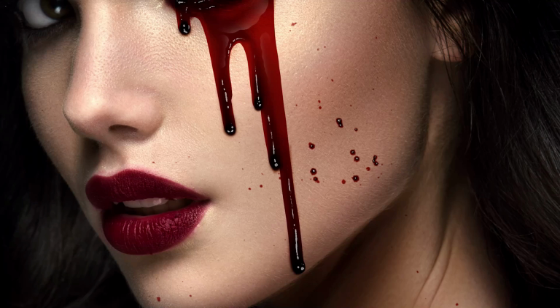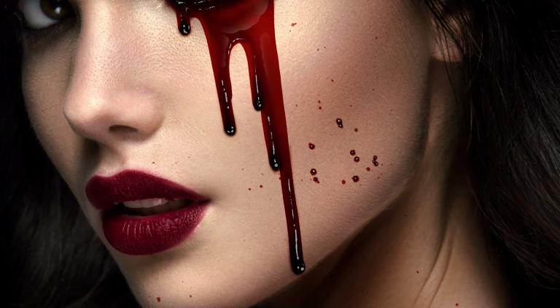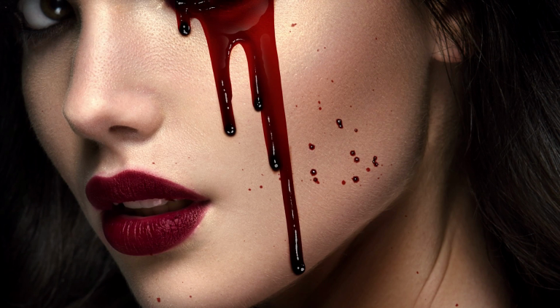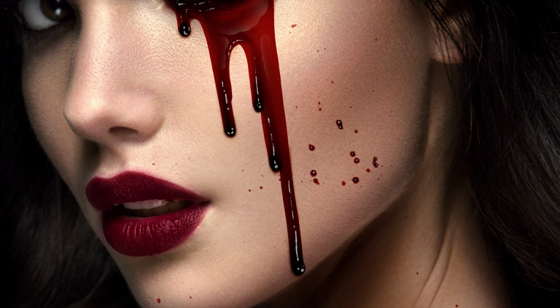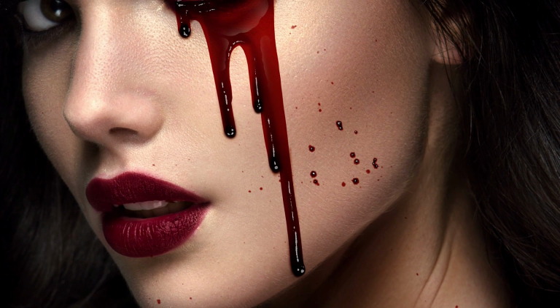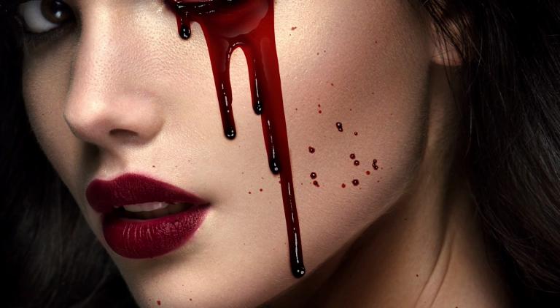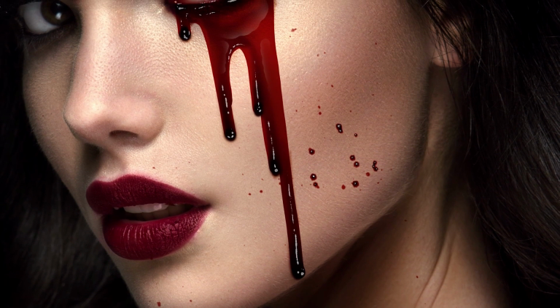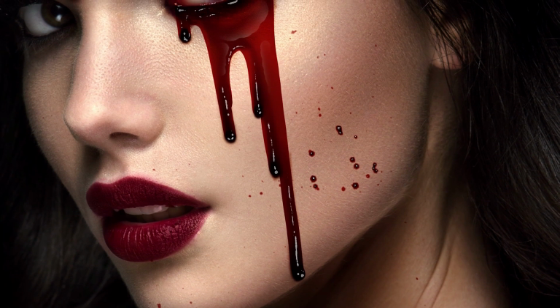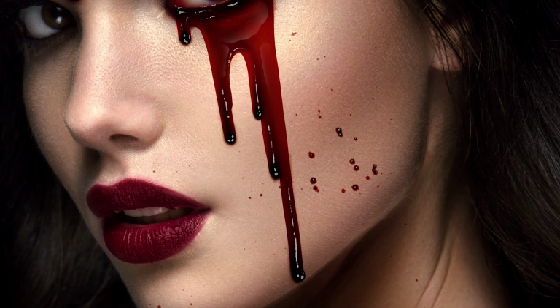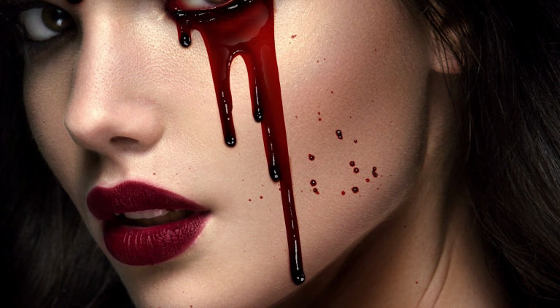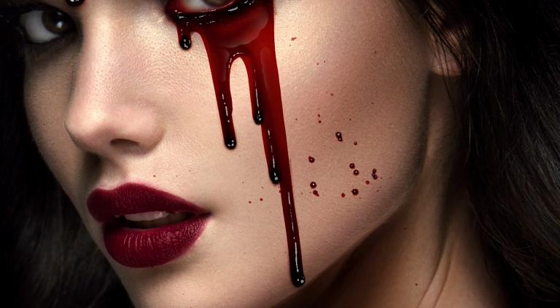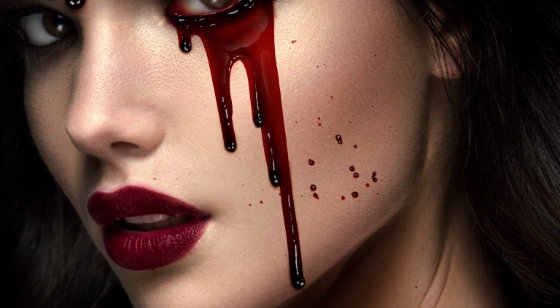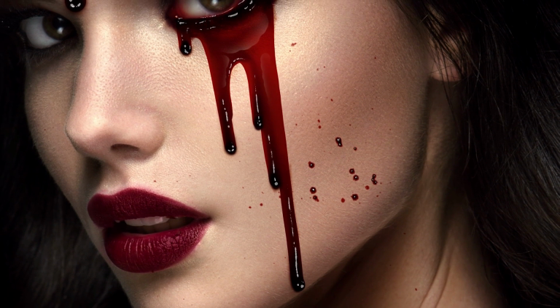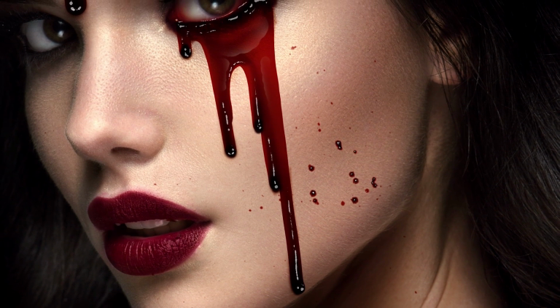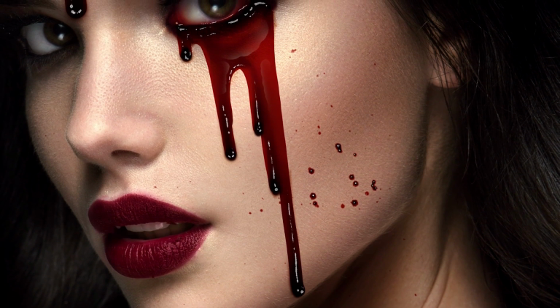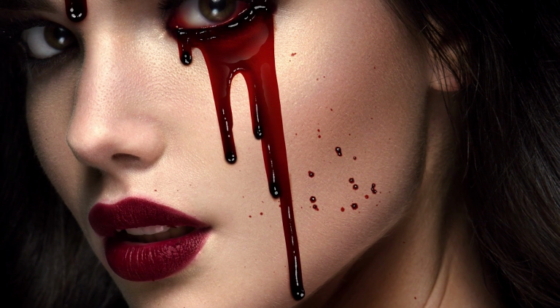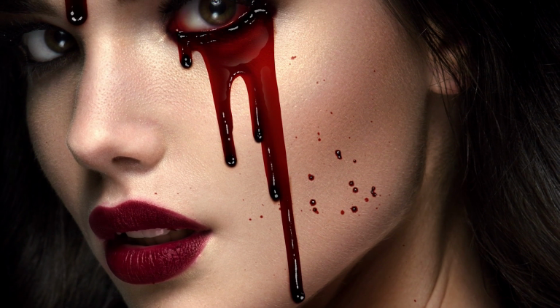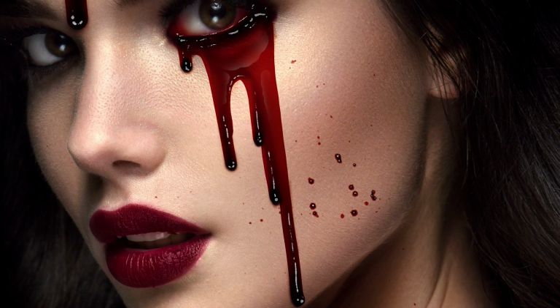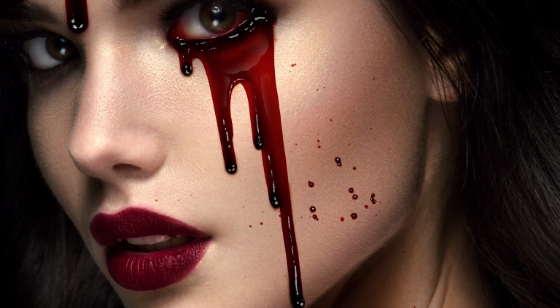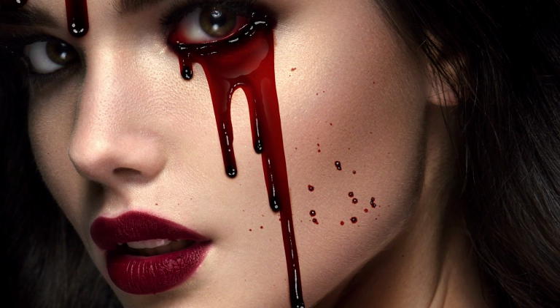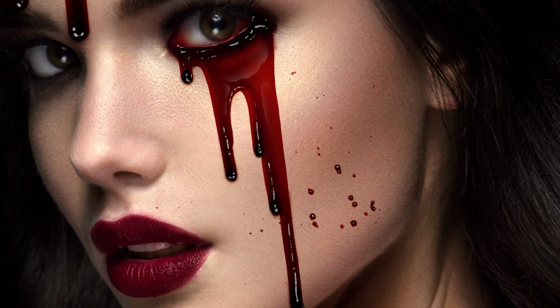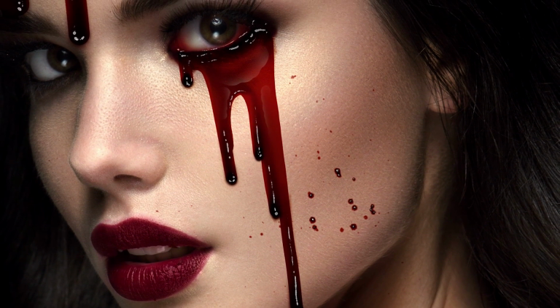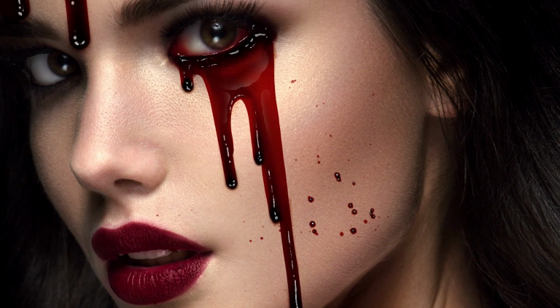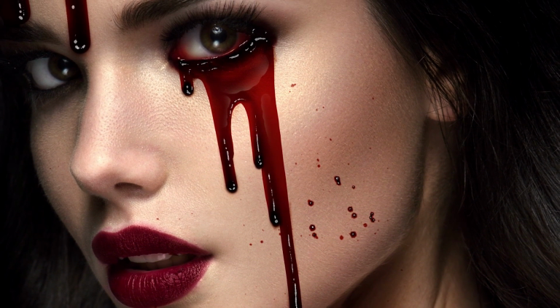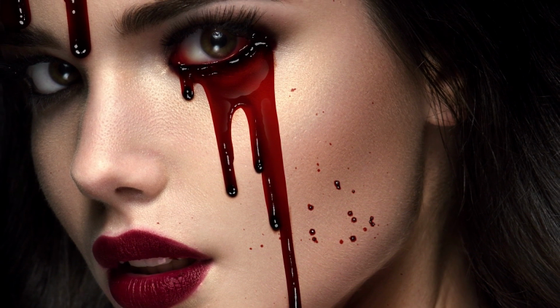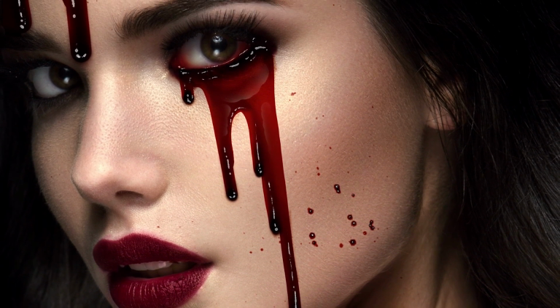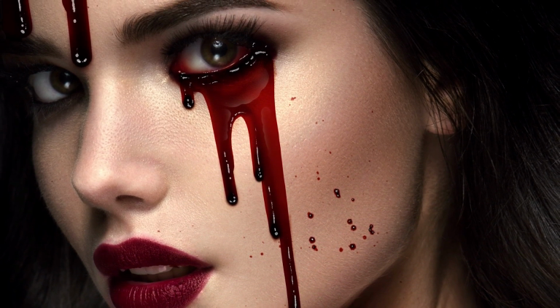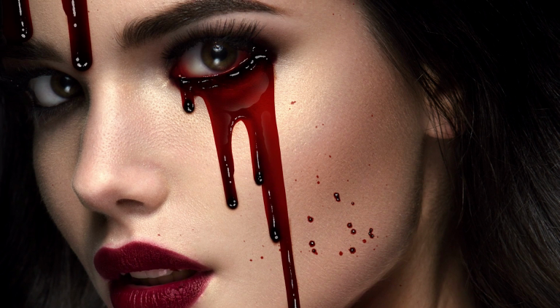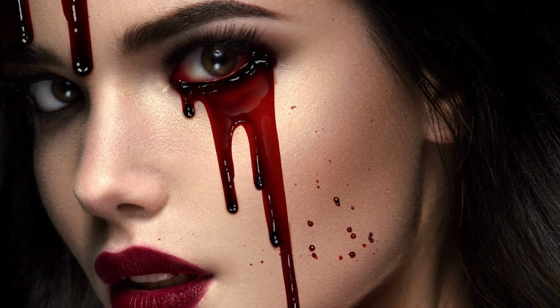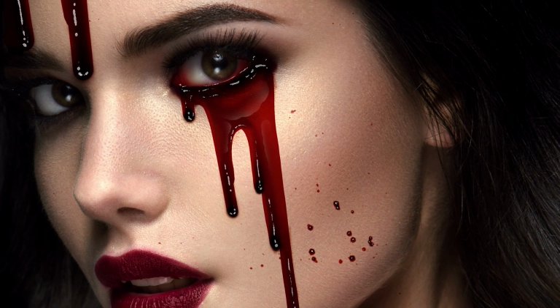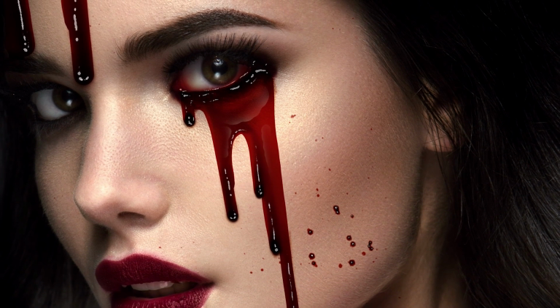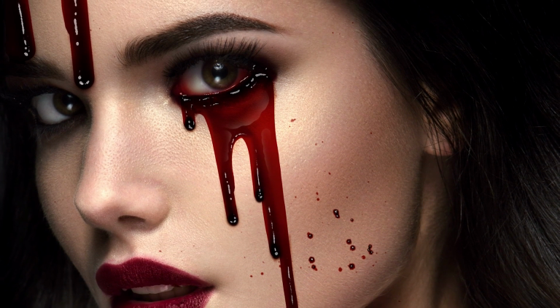With just five colors and a handful of layers, you can create the perfect blood drip that every horror enthusiast dreams about.